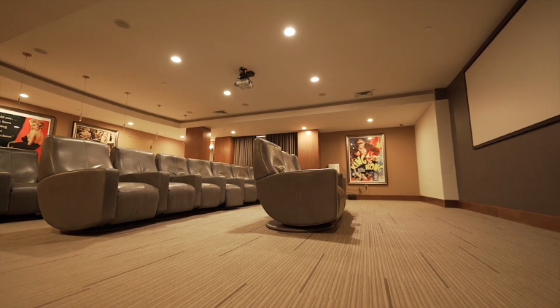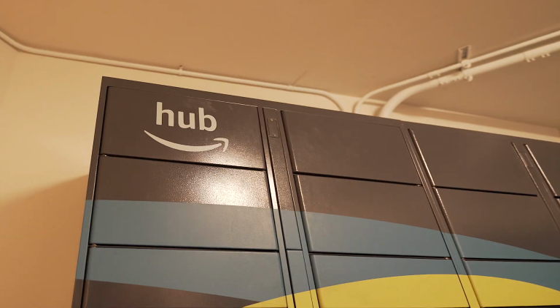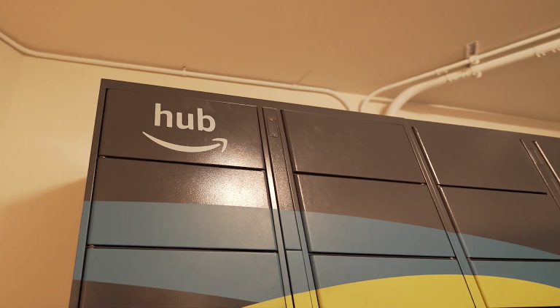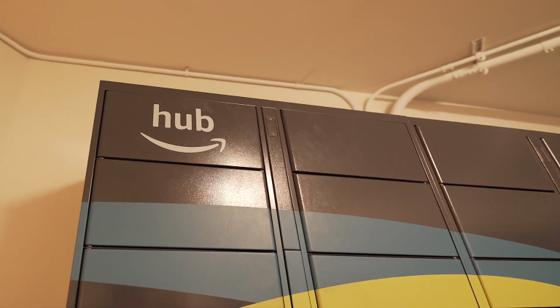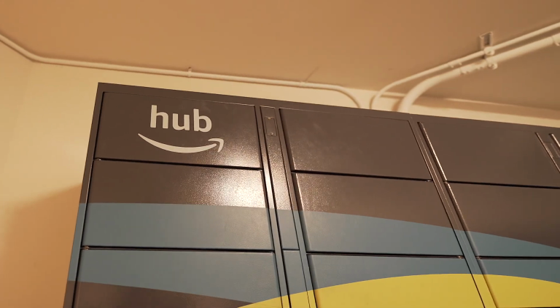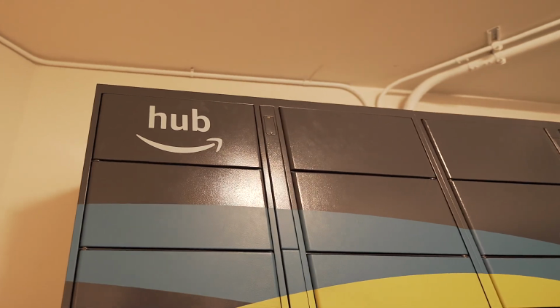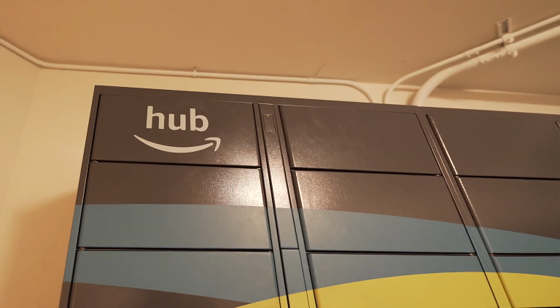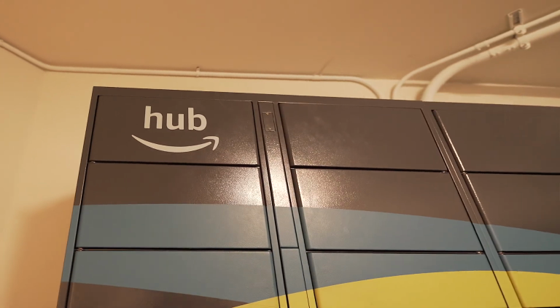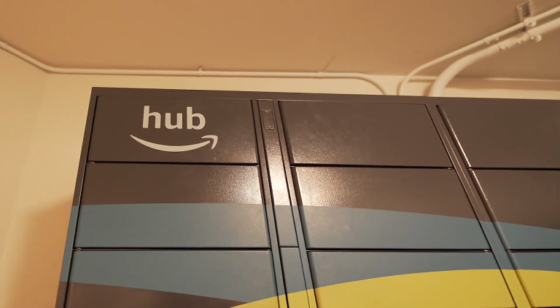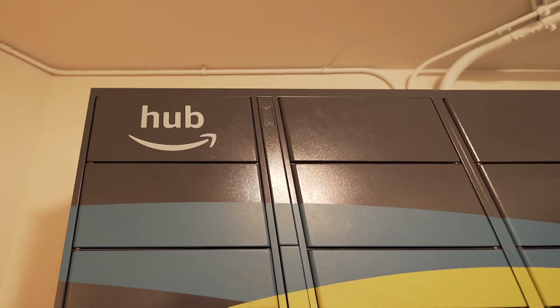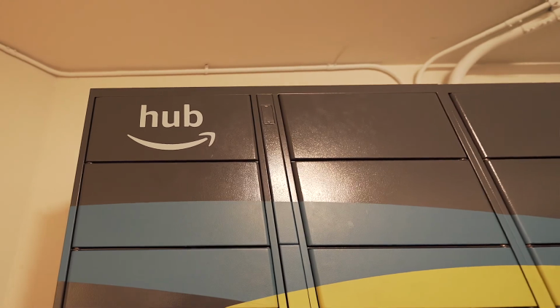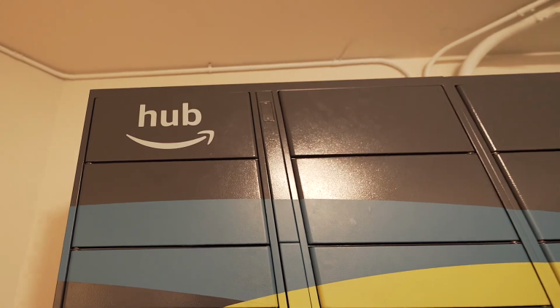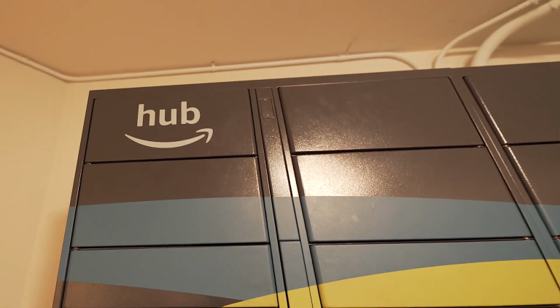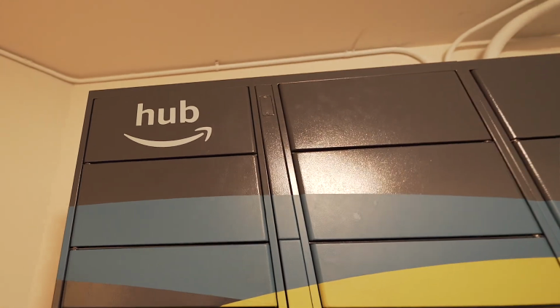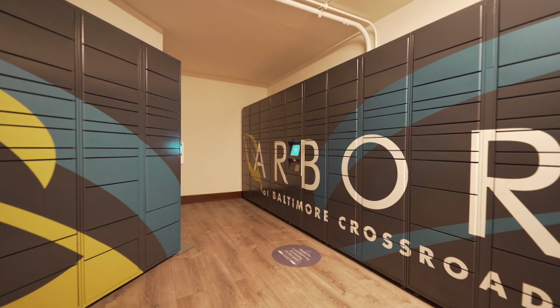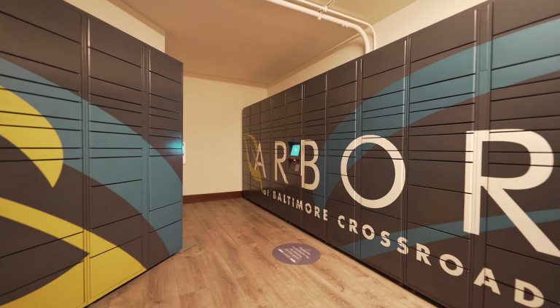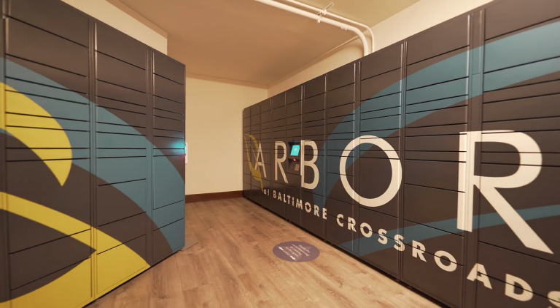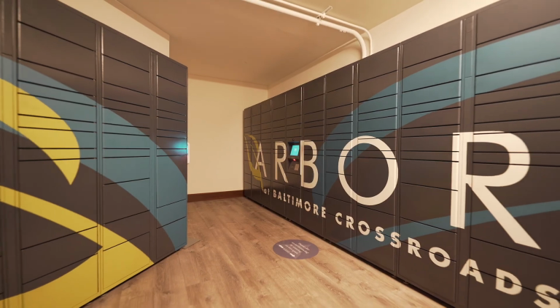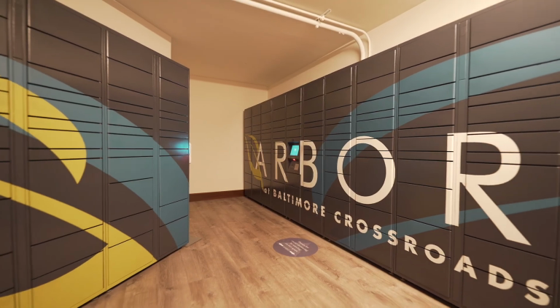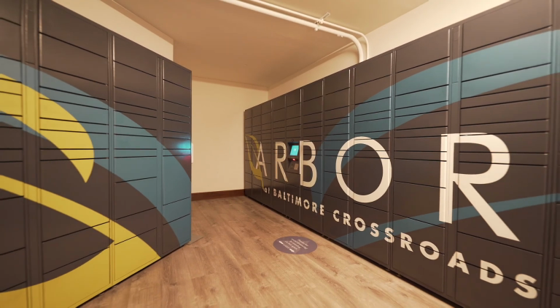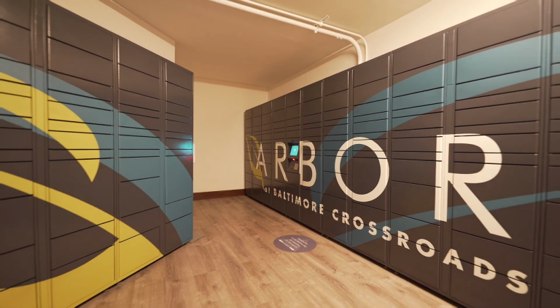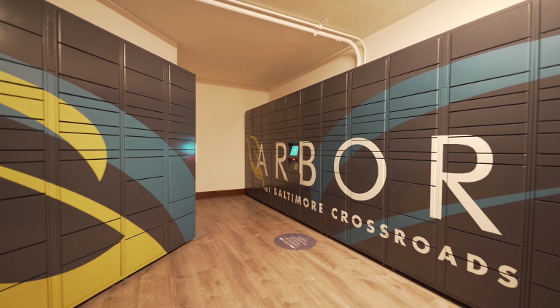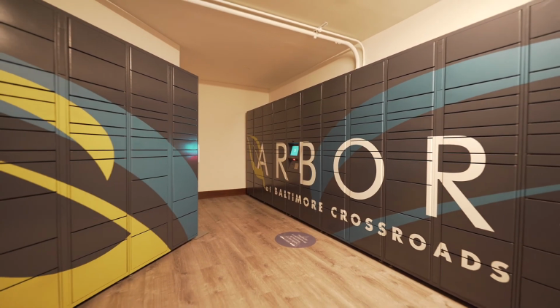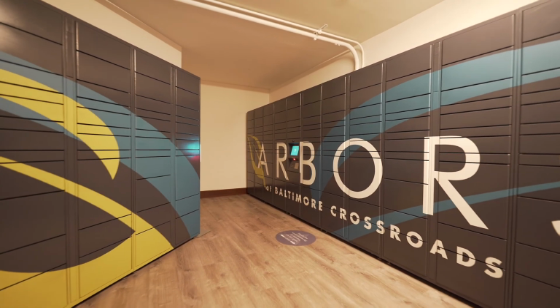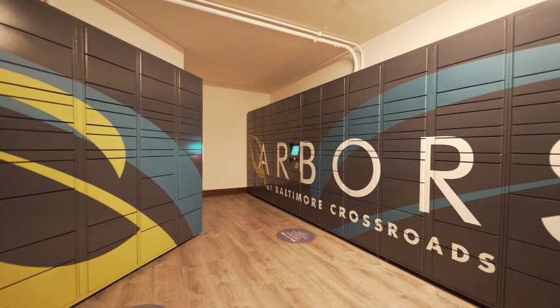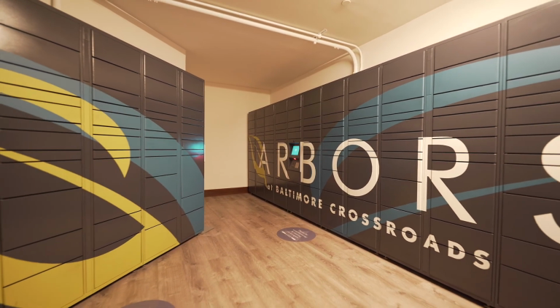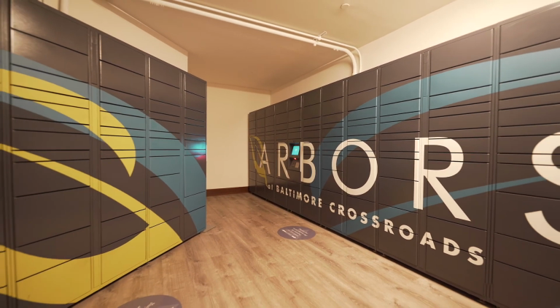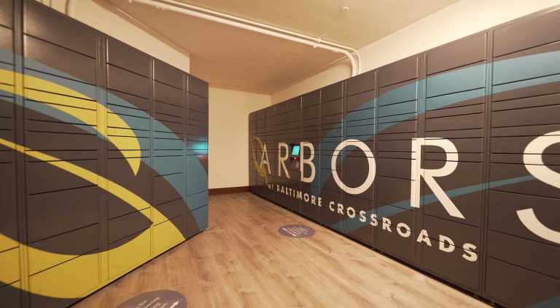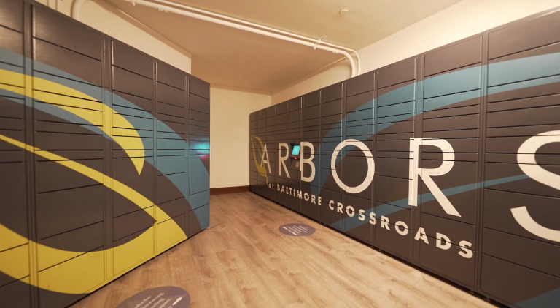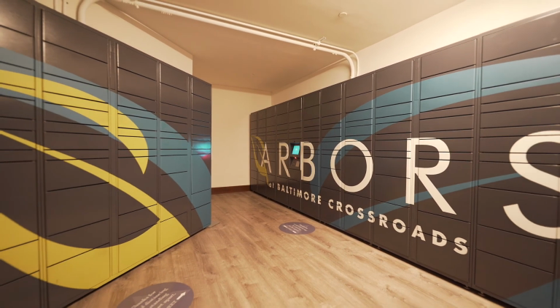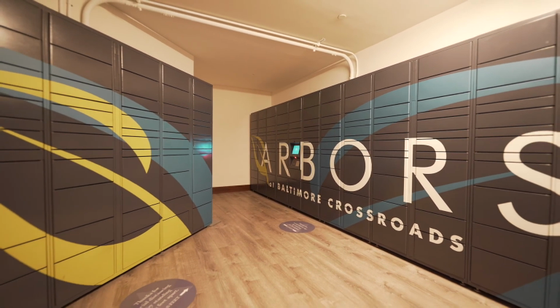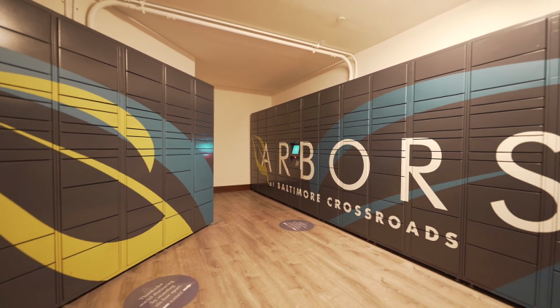Our hublocker system offers a secure and easy 24/7 package pickup service.